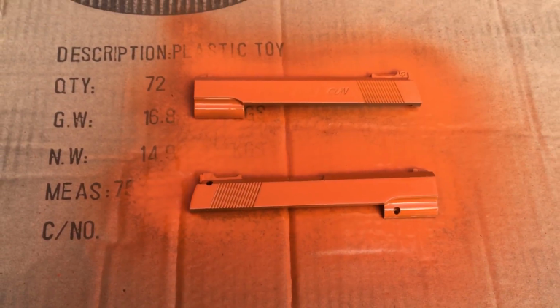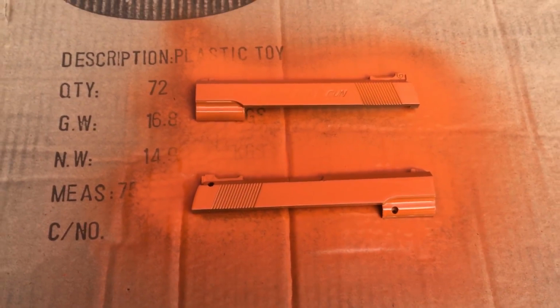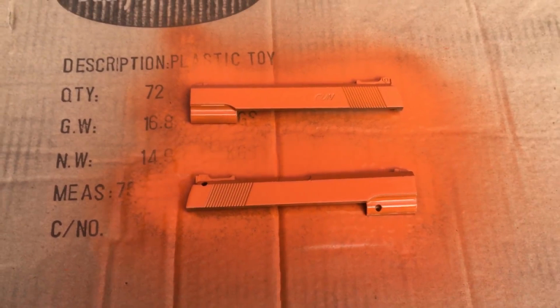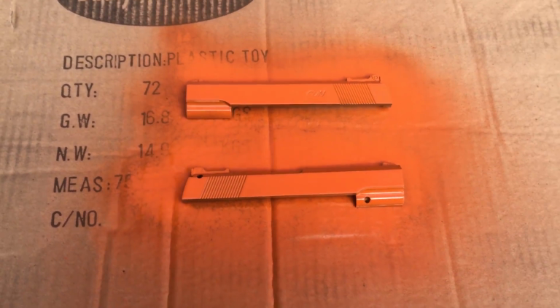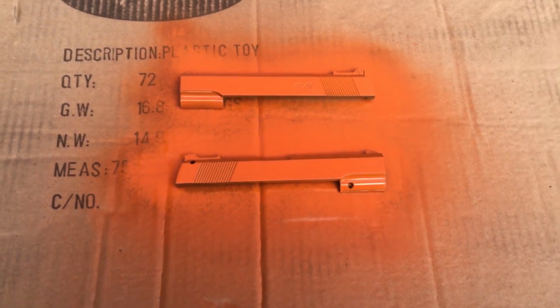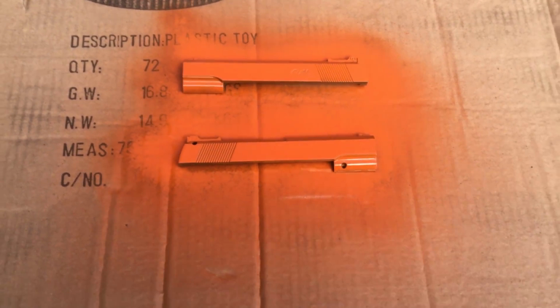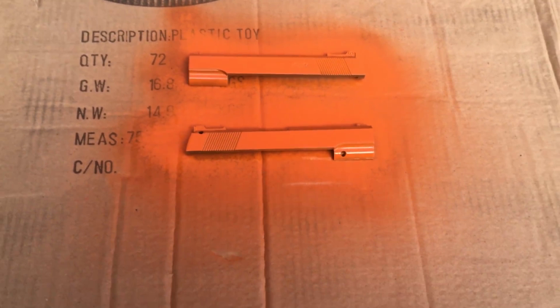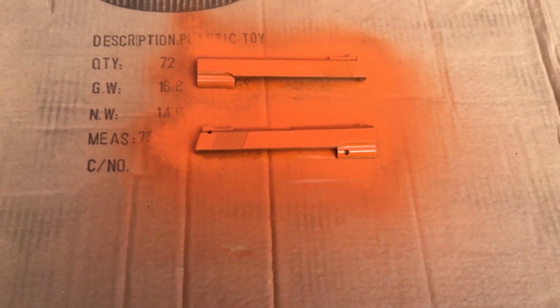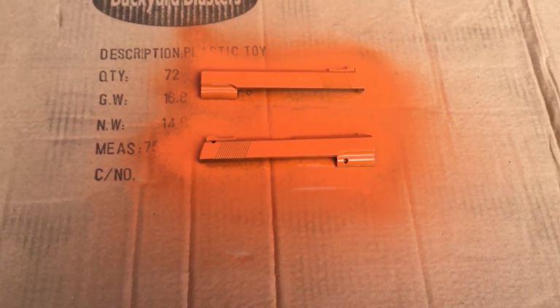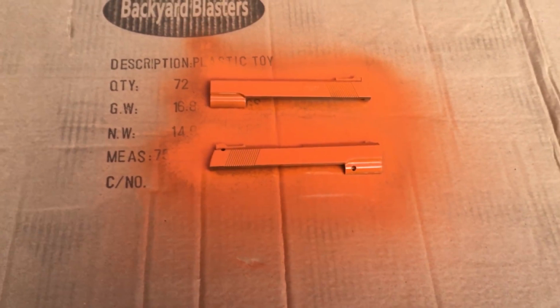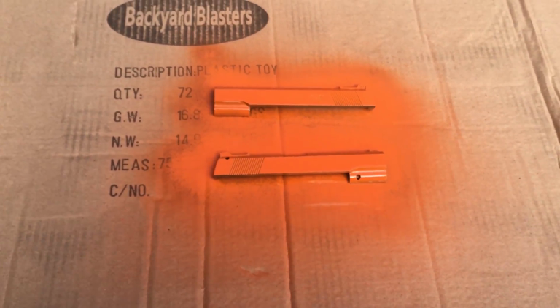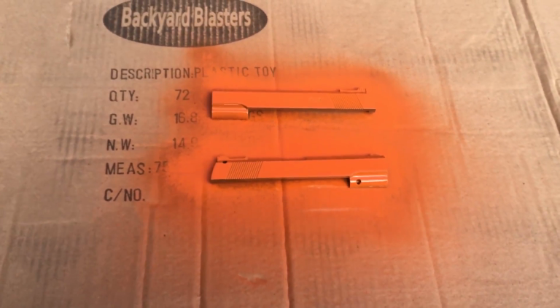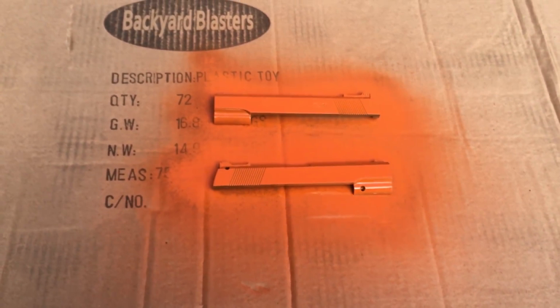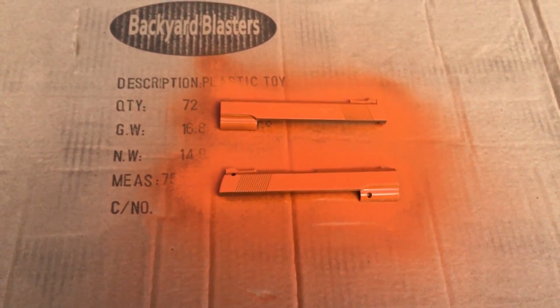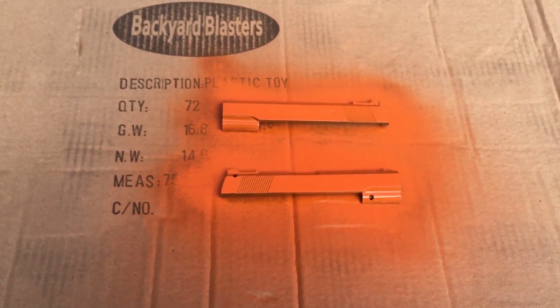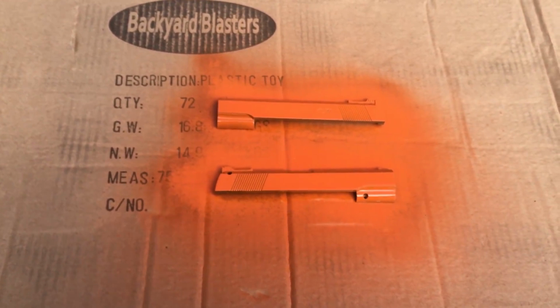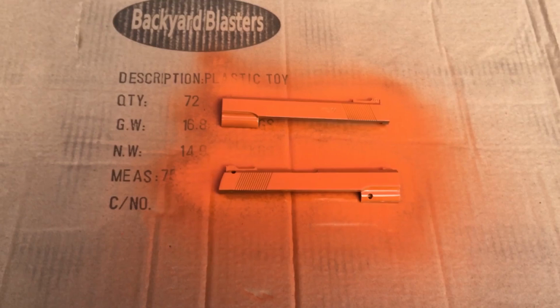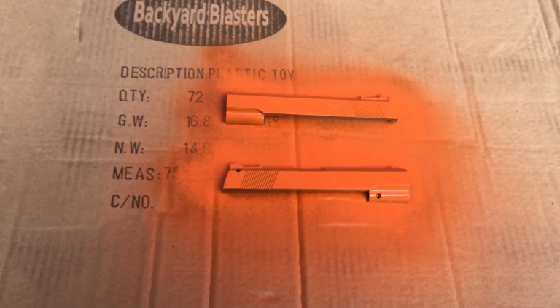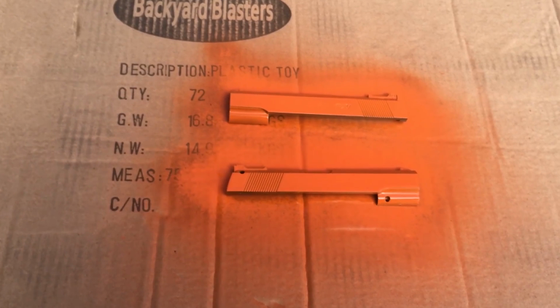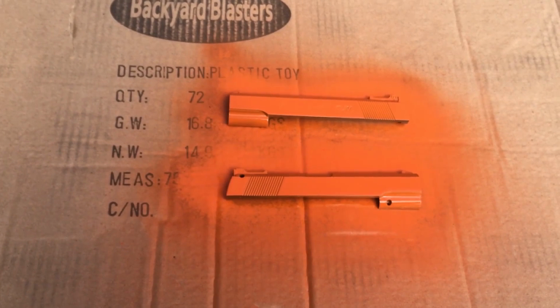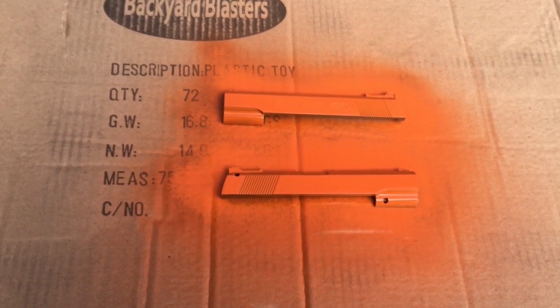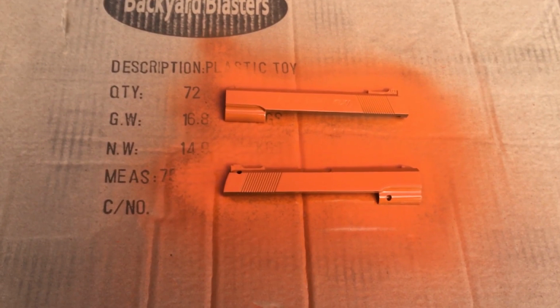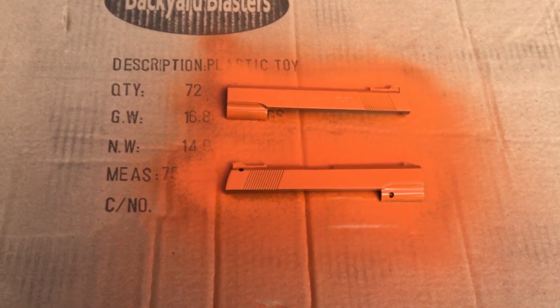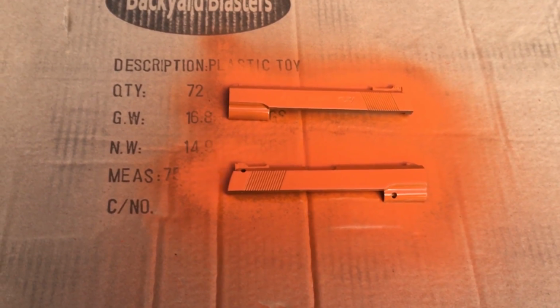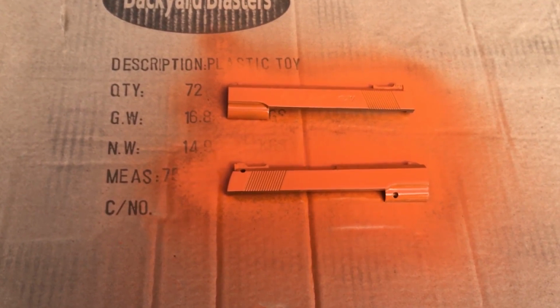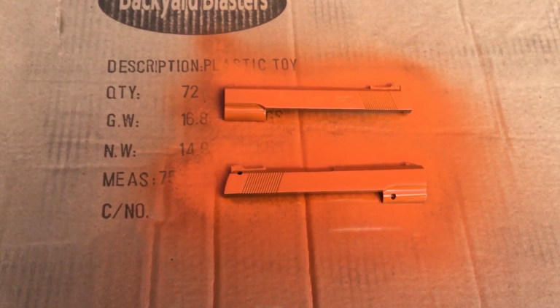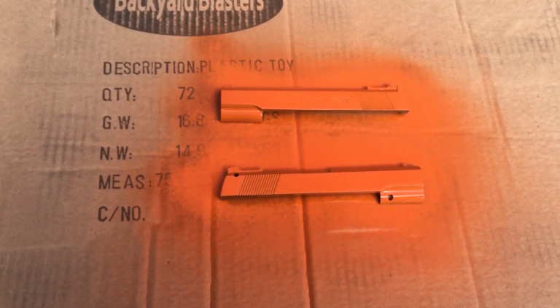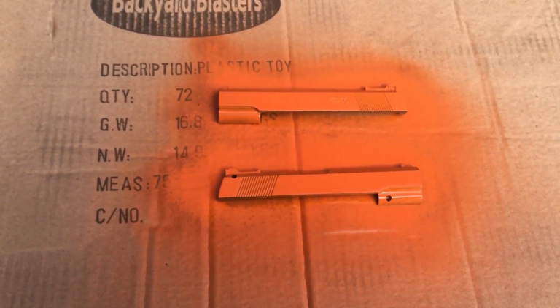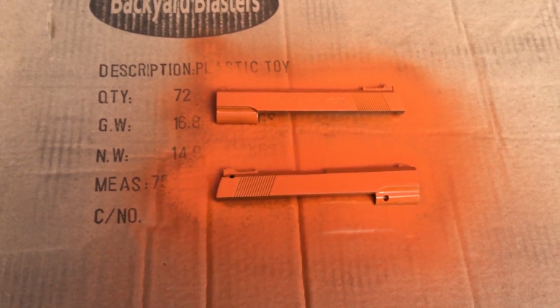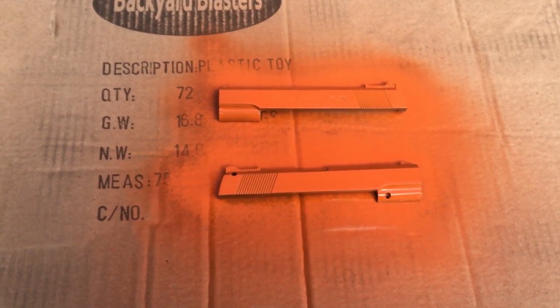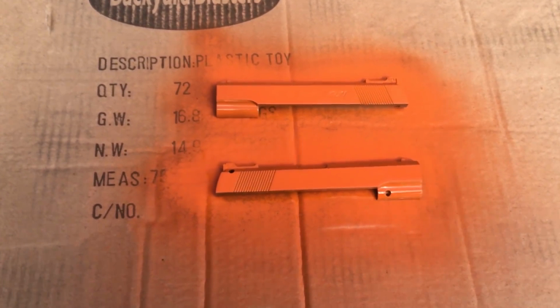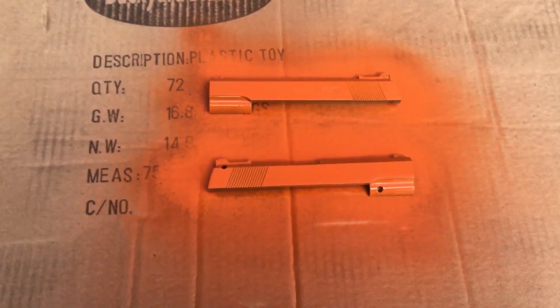As you can see it's filled in the foam dart gun words there on the slide. Alright so we're just going to have to let that sit for probably an hour and then we'll be able to reassemble it.